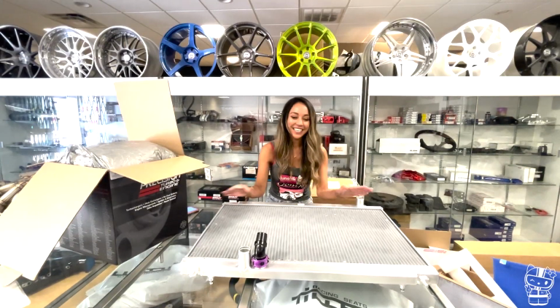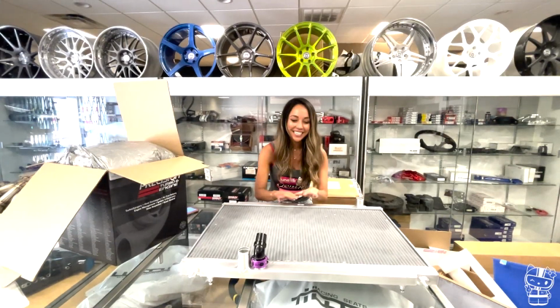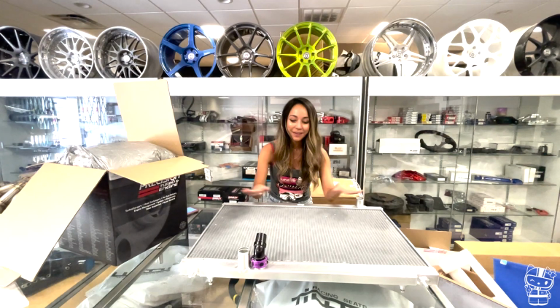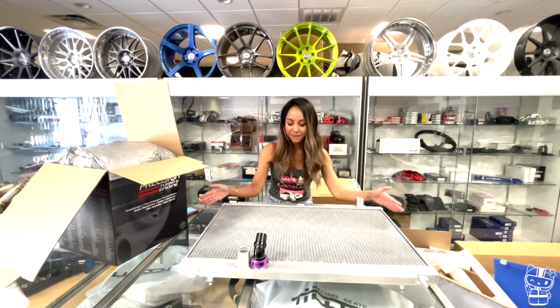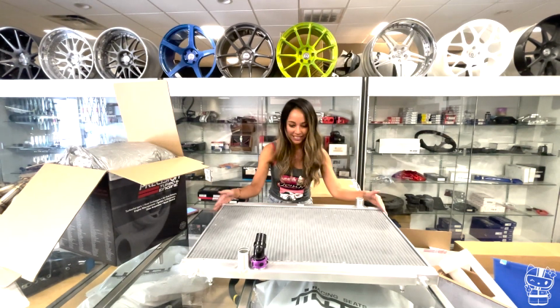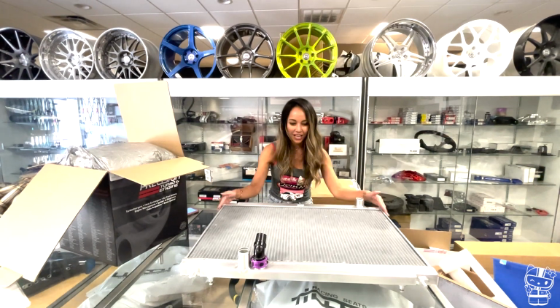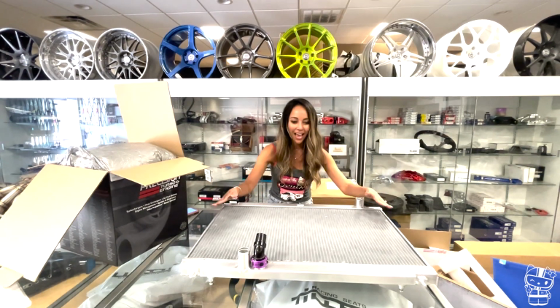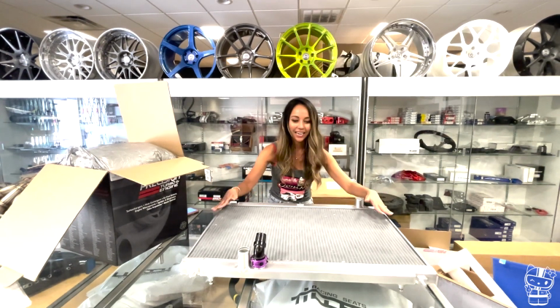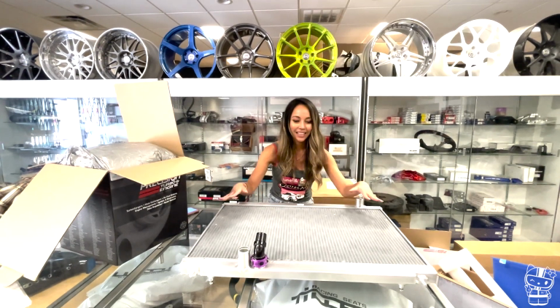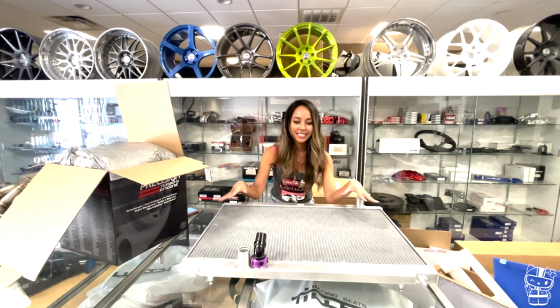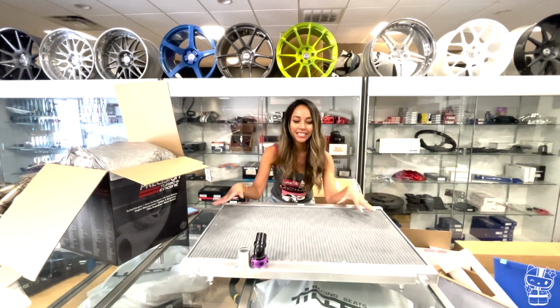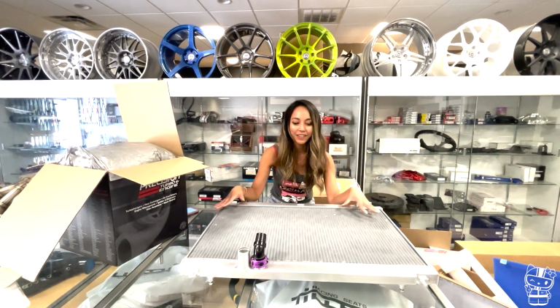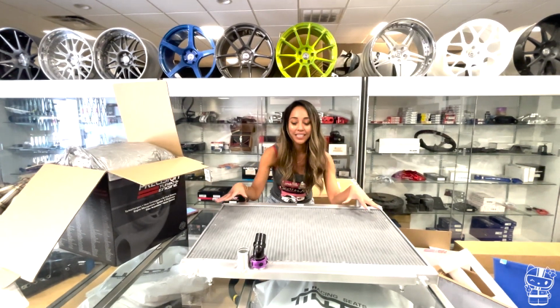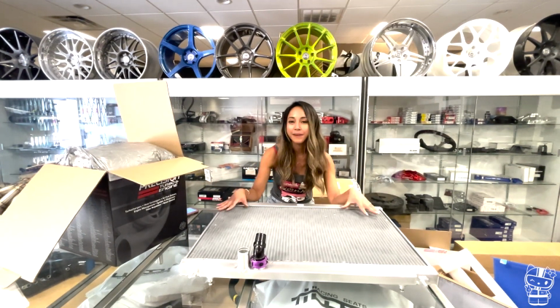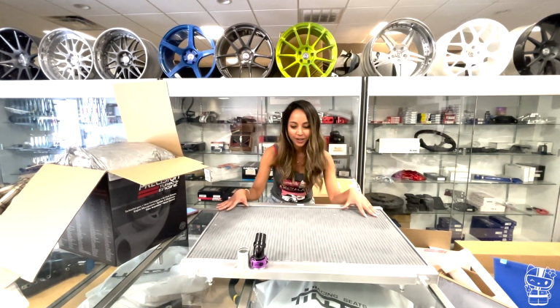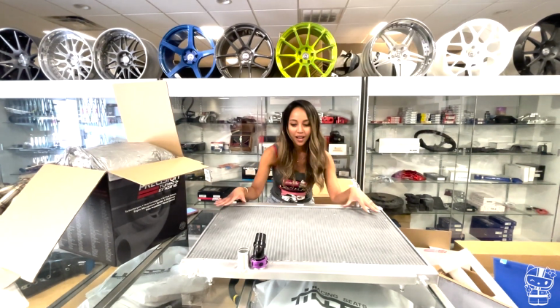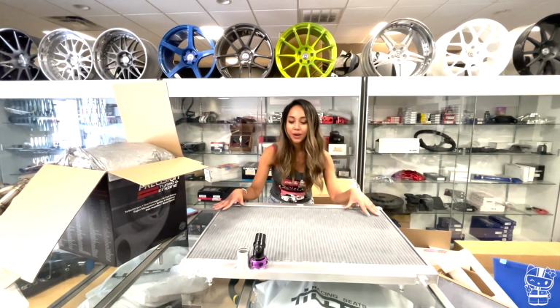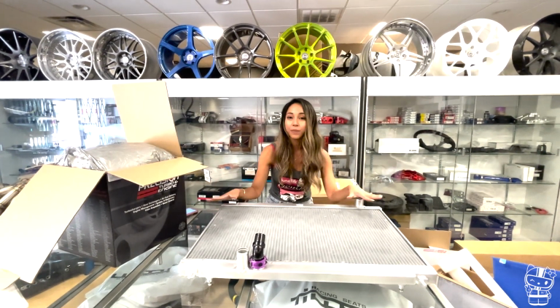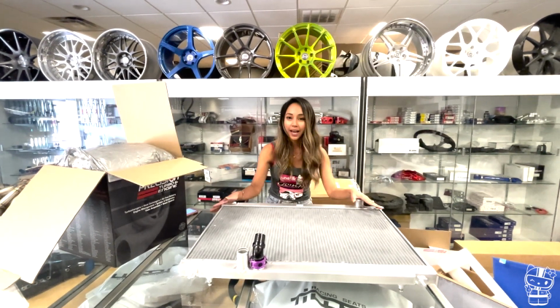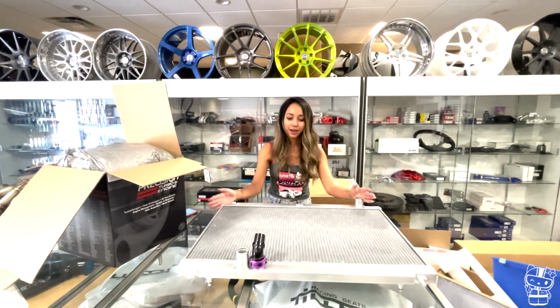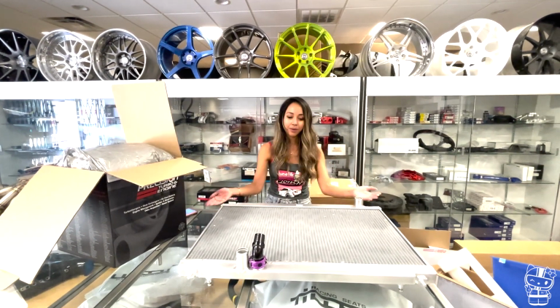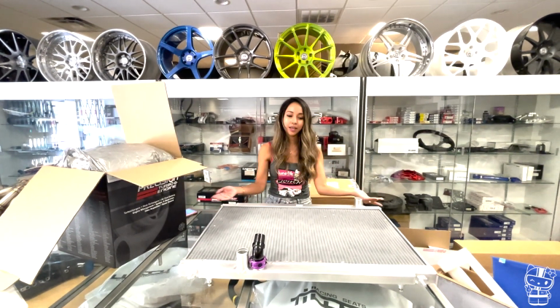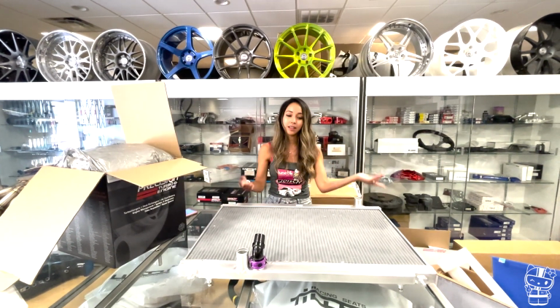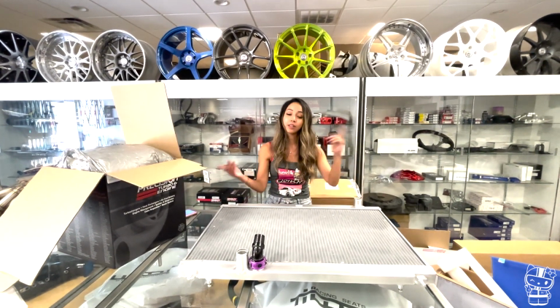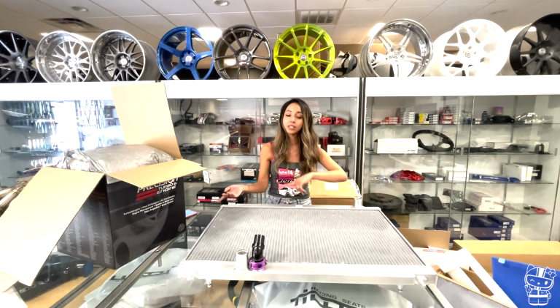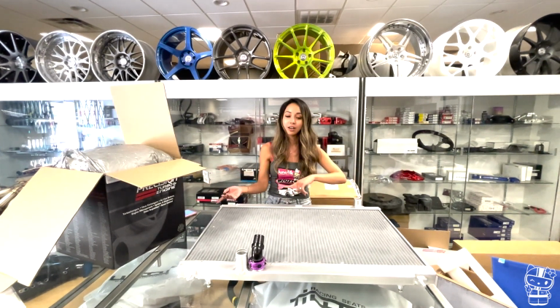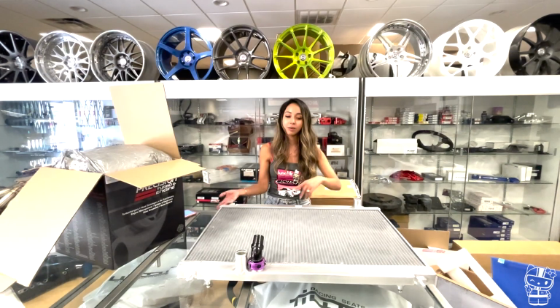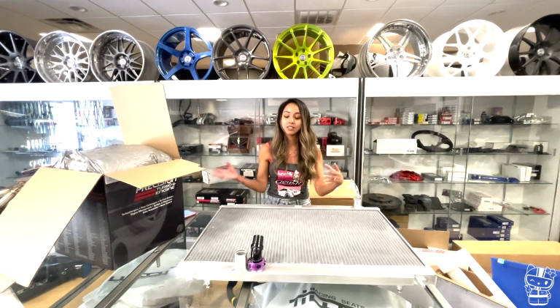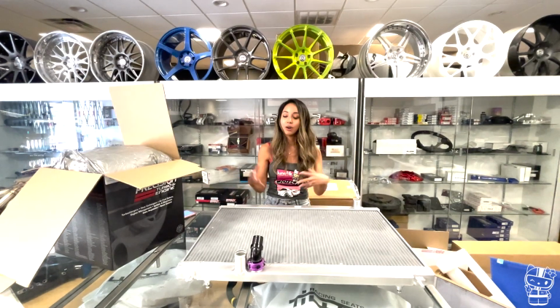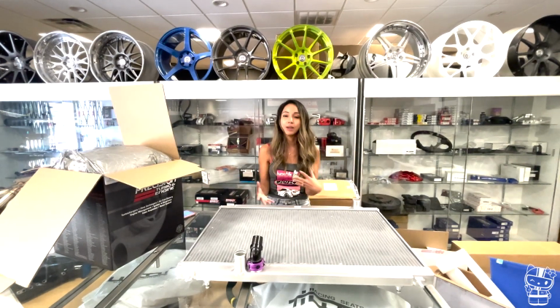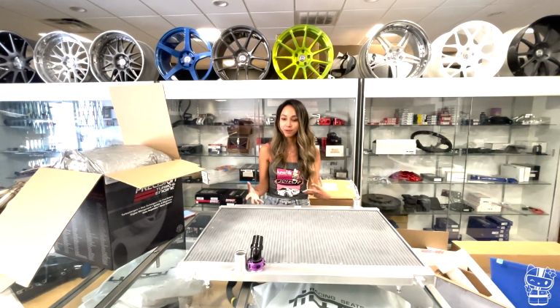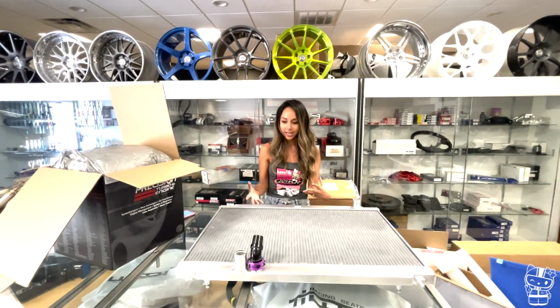As you can see, we unboxed it all and this is significantly bigger than what we had on the Lunatic car, which is just an OEM radiator.